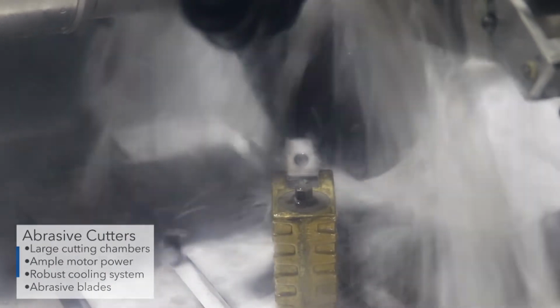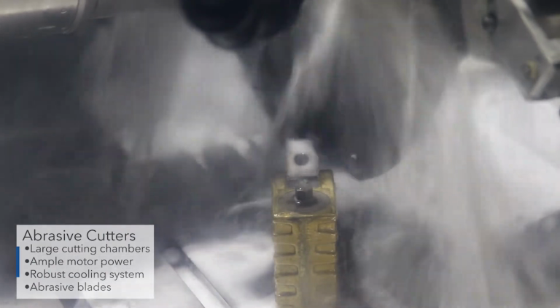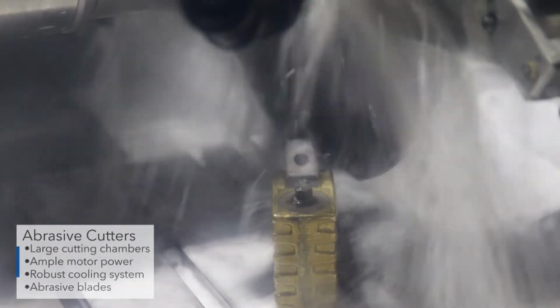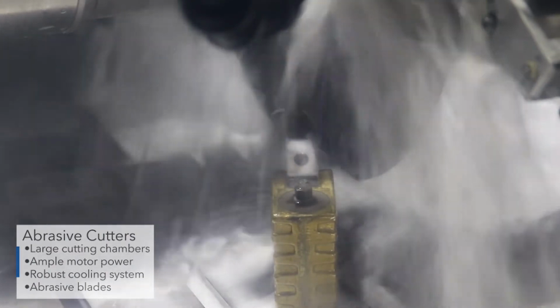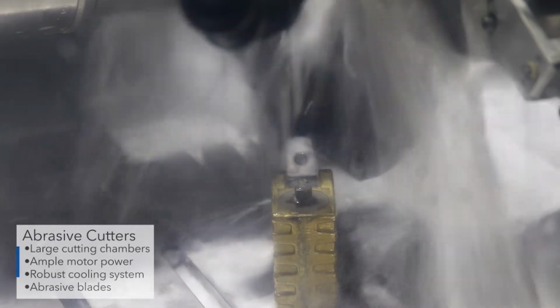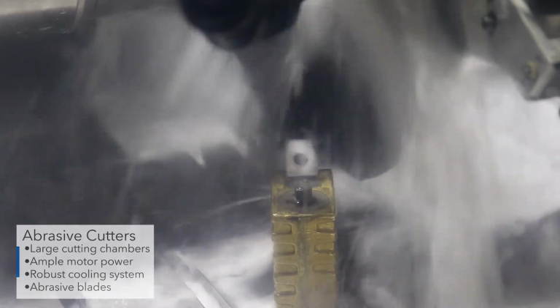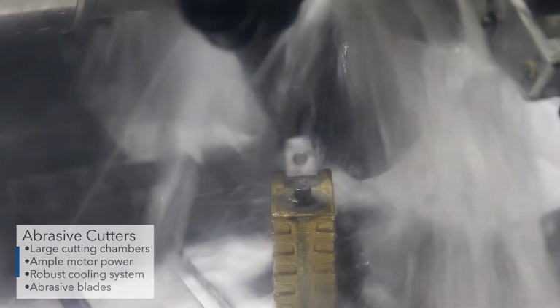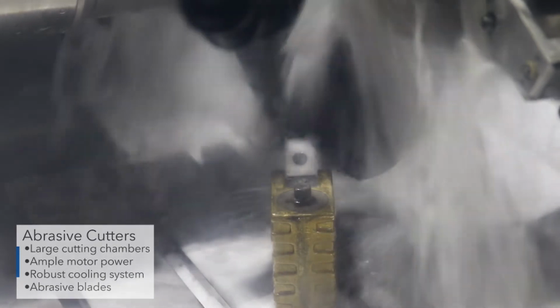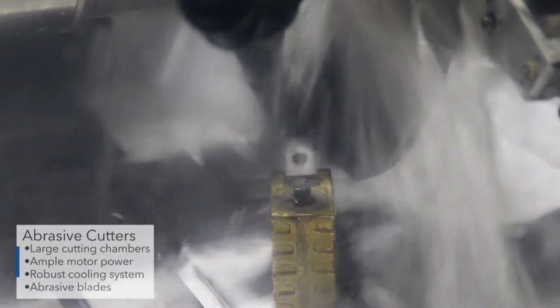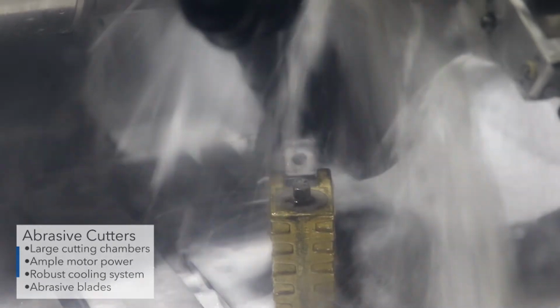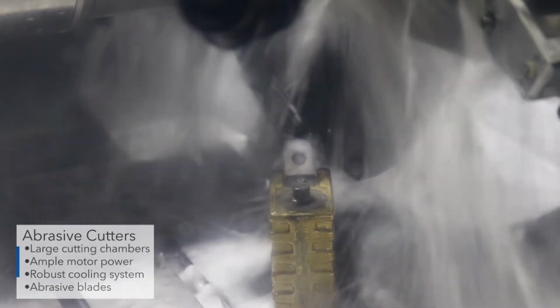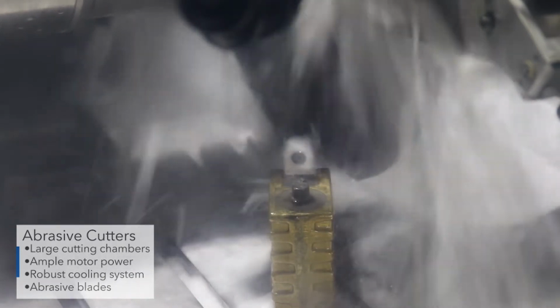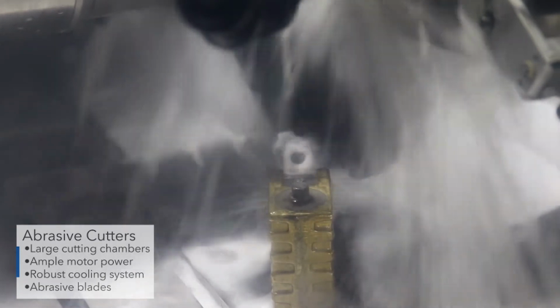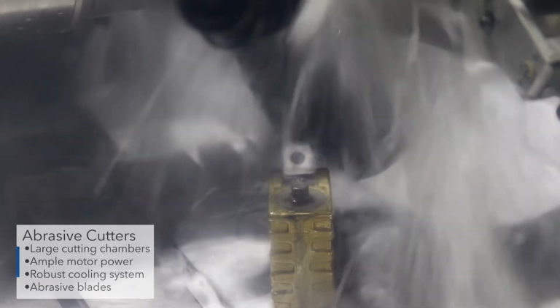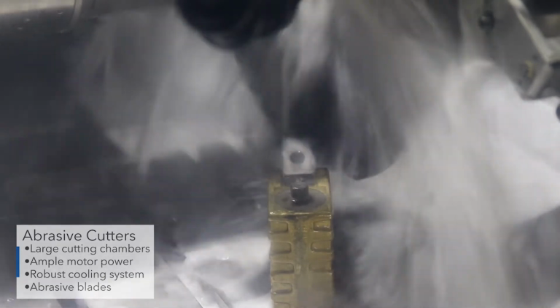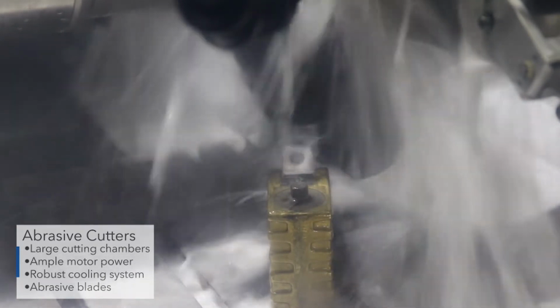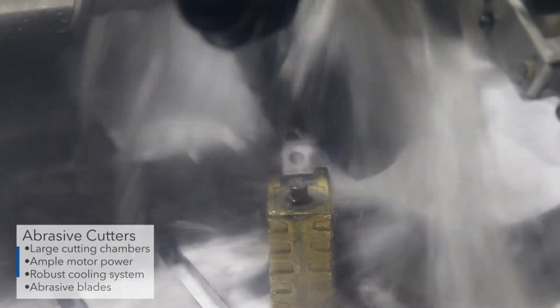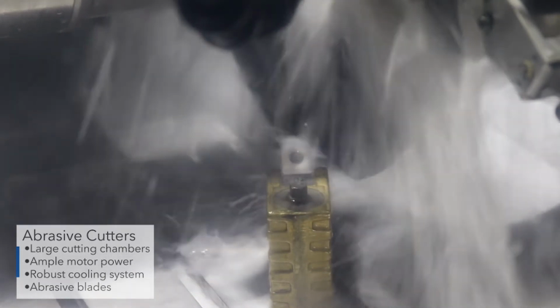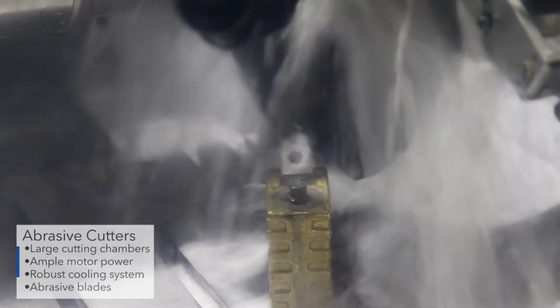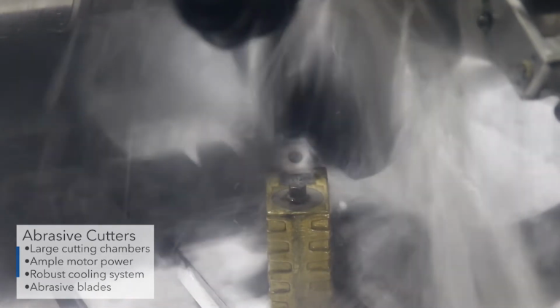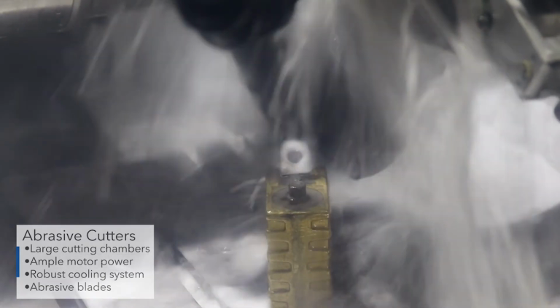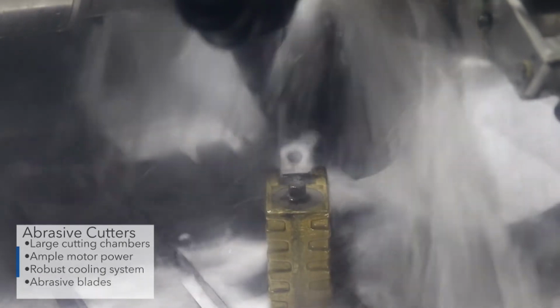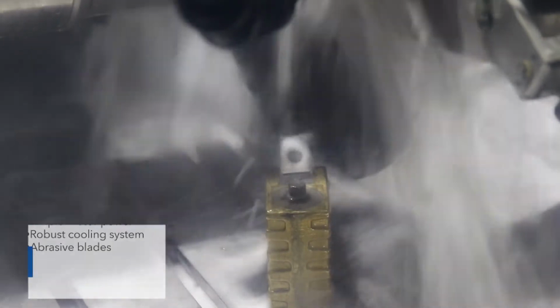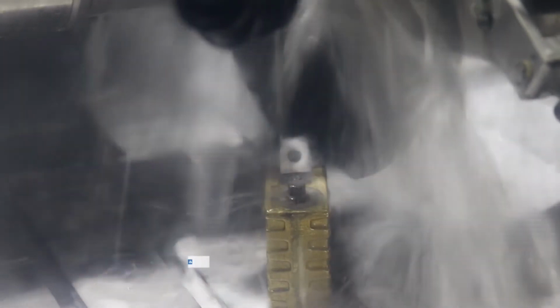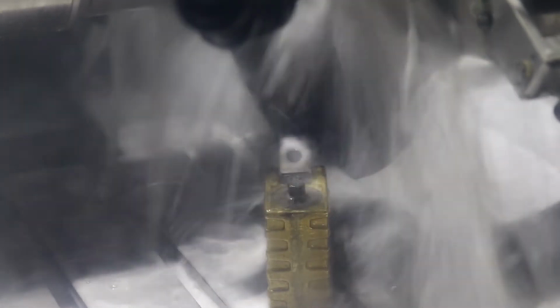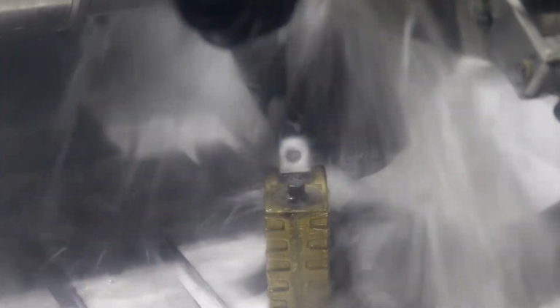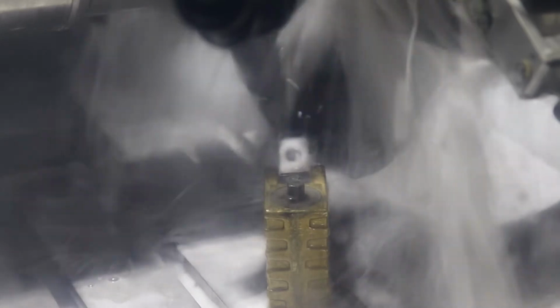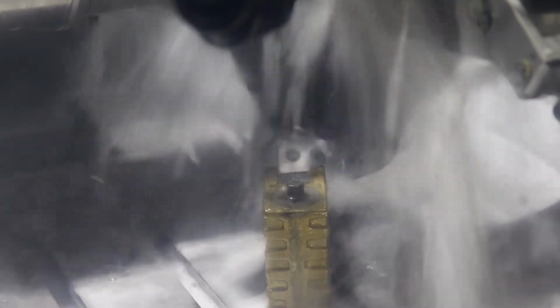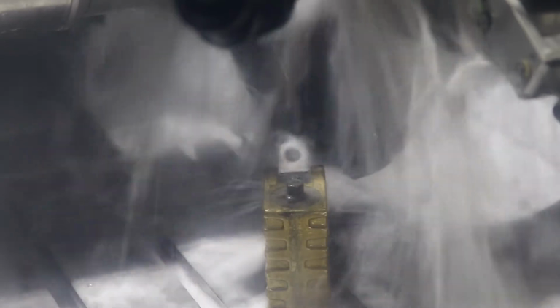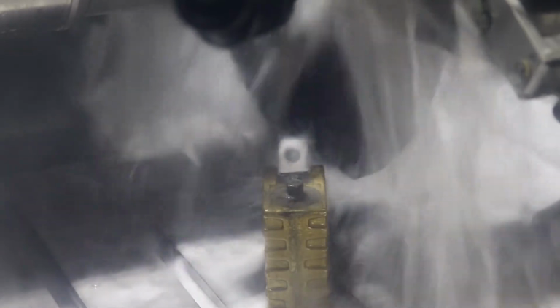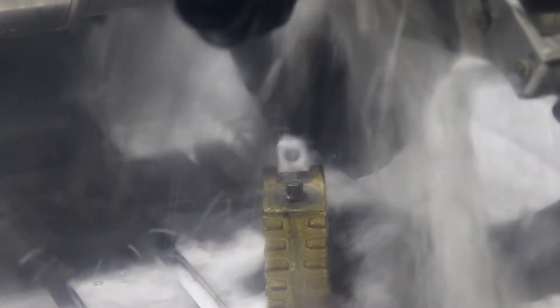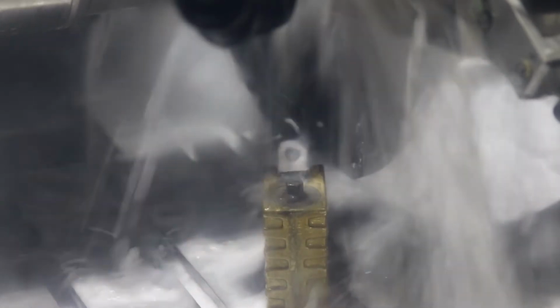These cutters often have large cutting chambers, ample motor power, robust cooling systems, and most importantly, abrasive blades.